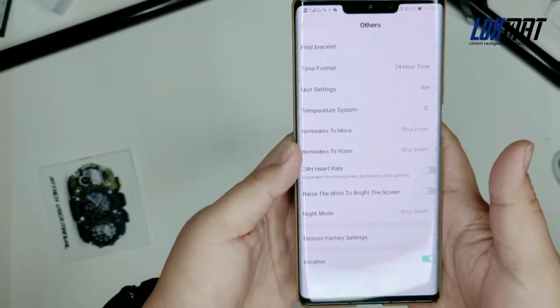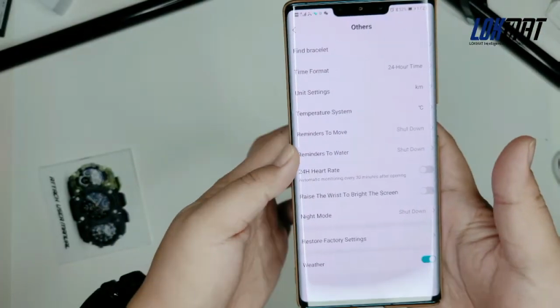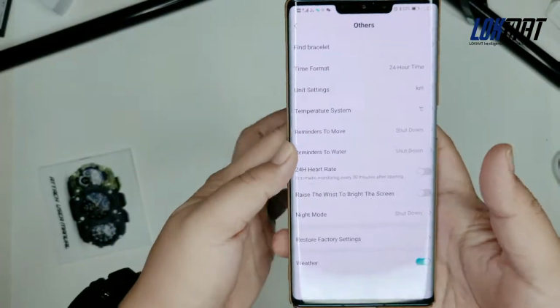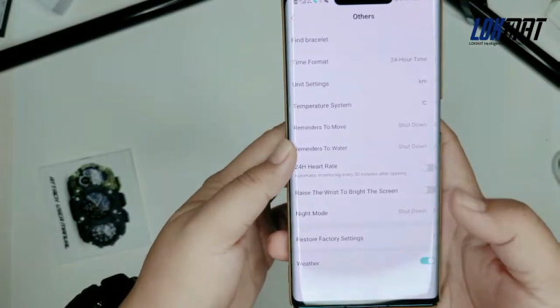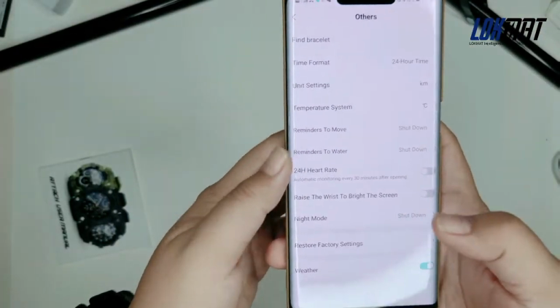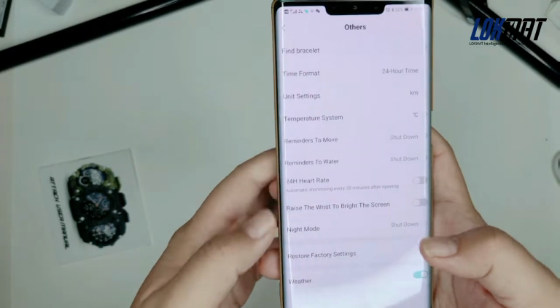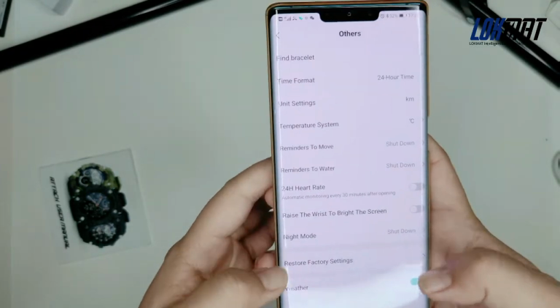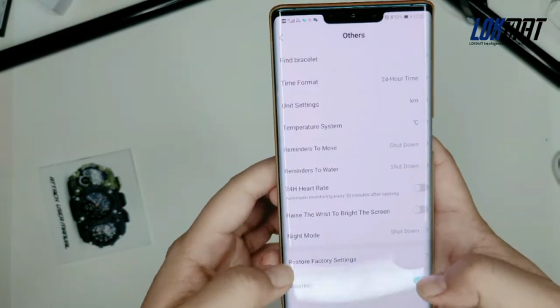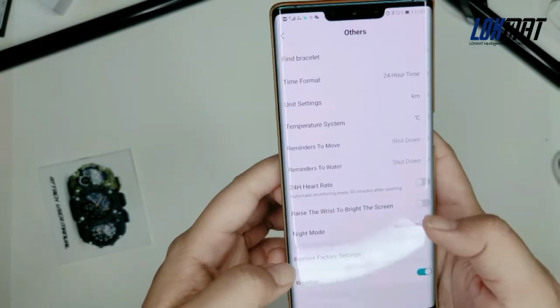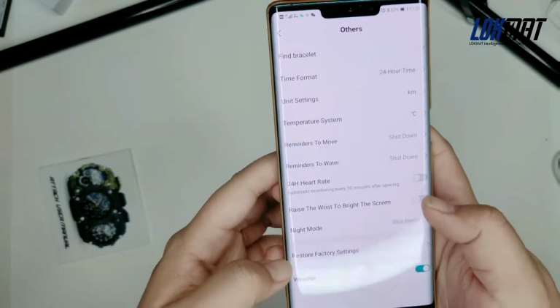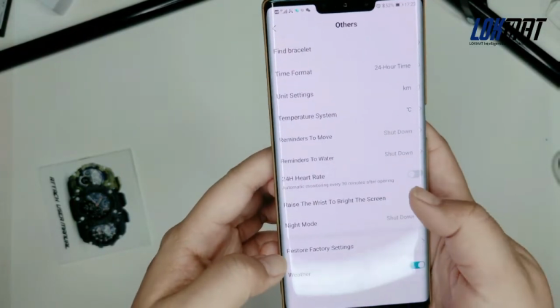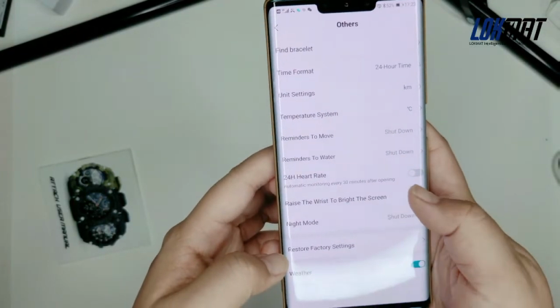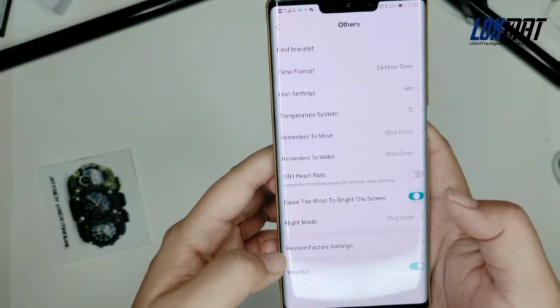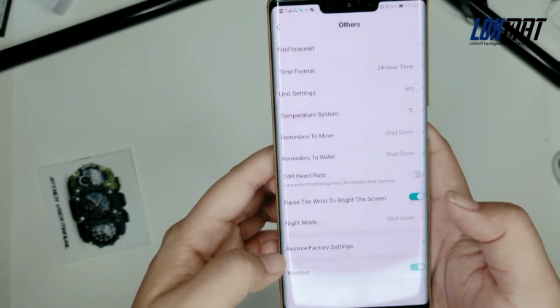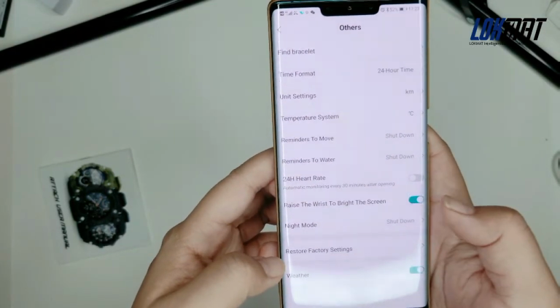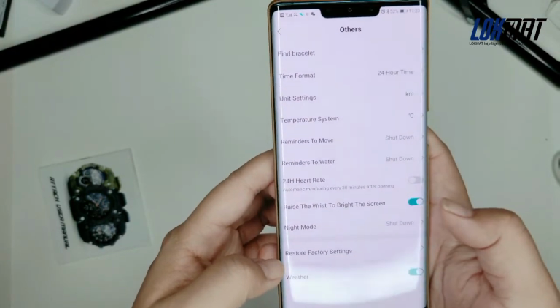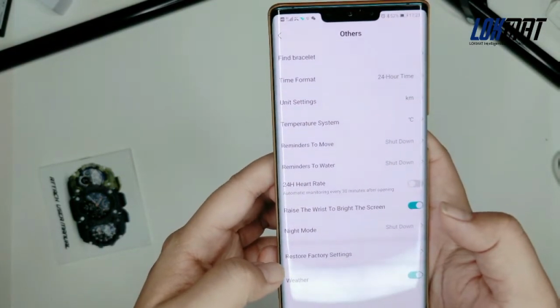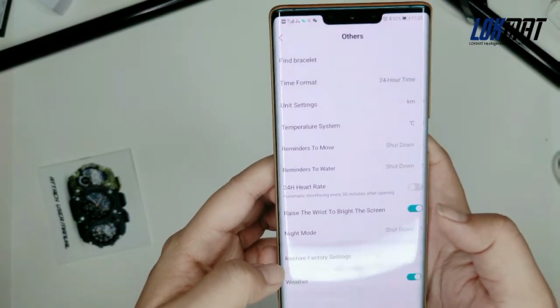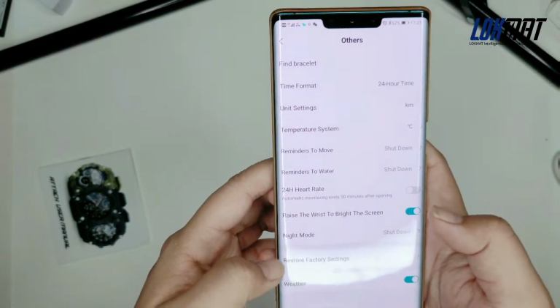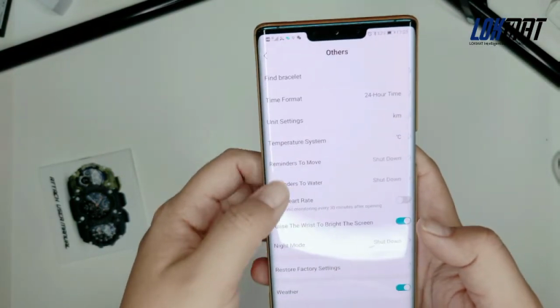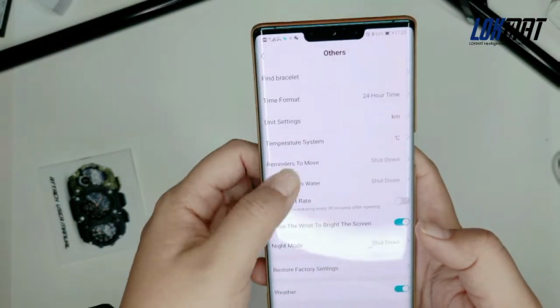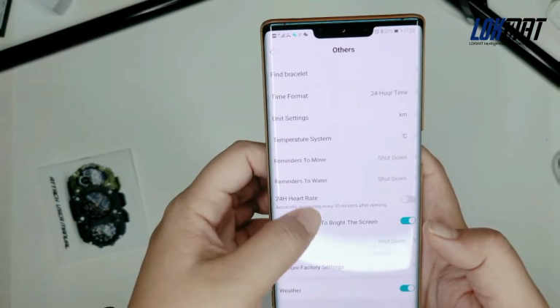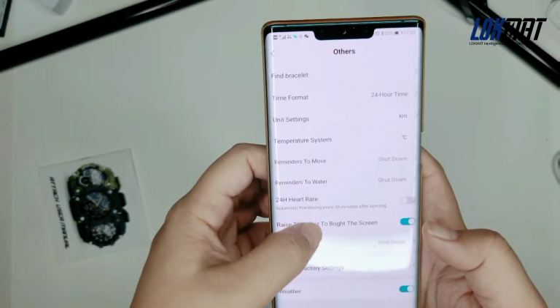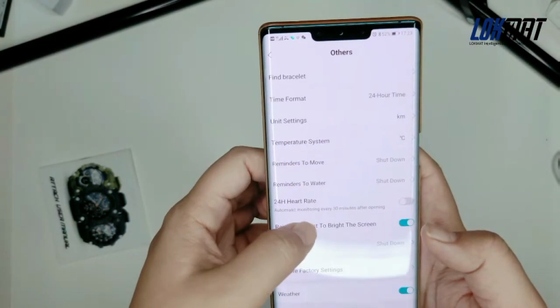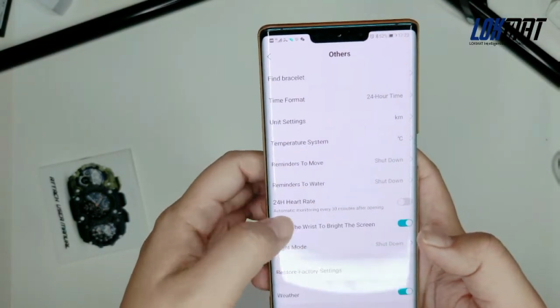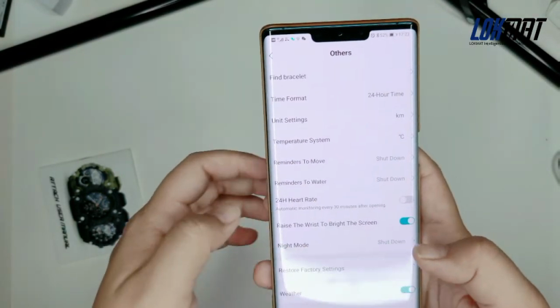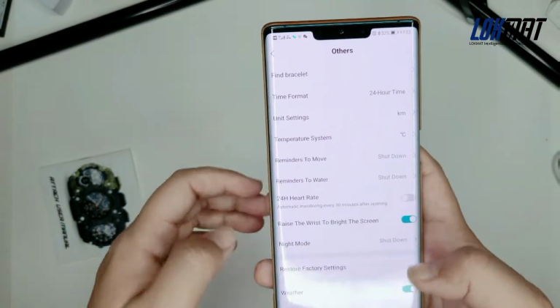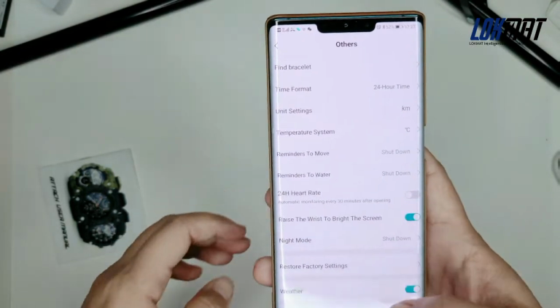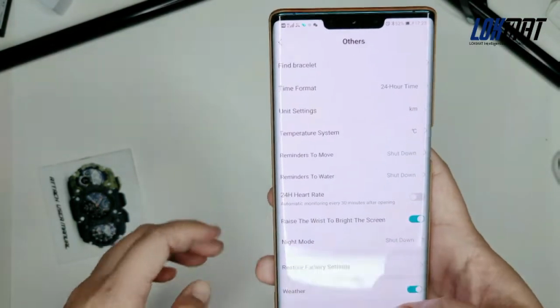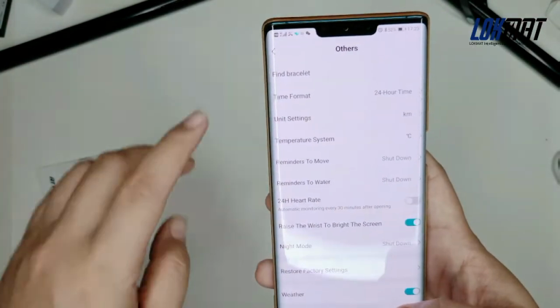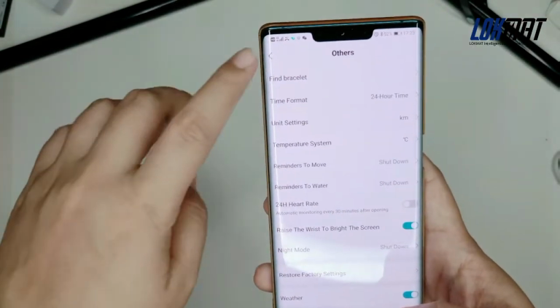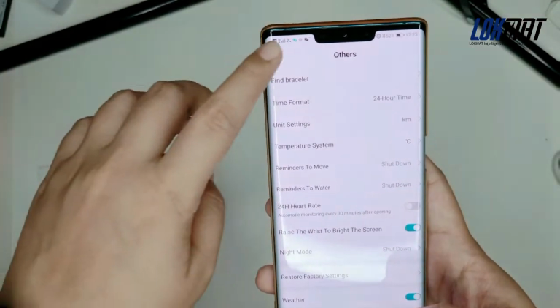The raise-to-wake screen feature — if you don't like it, you can close it.